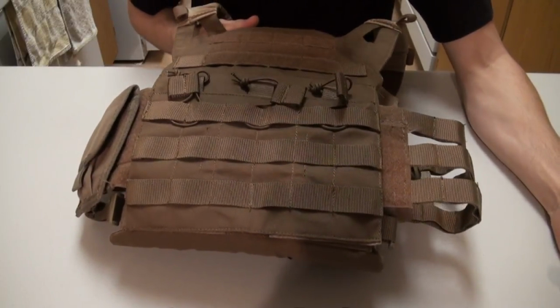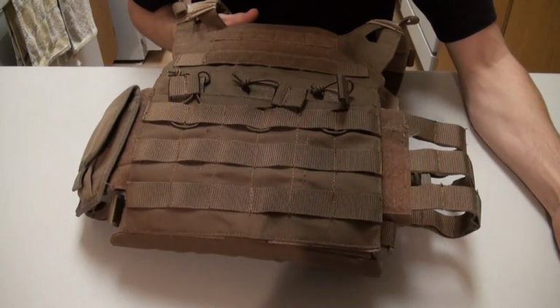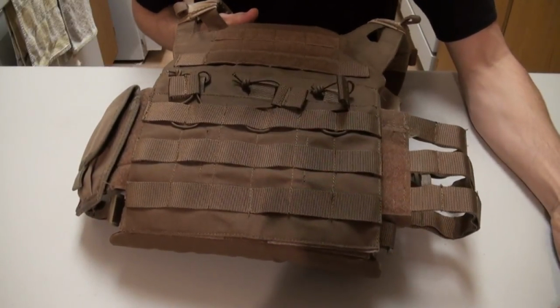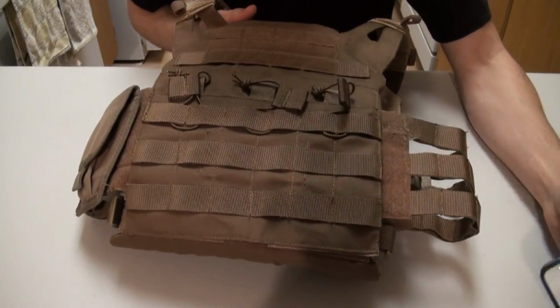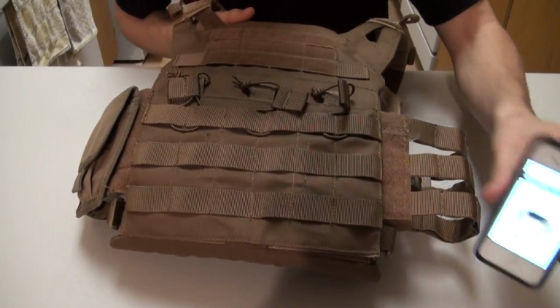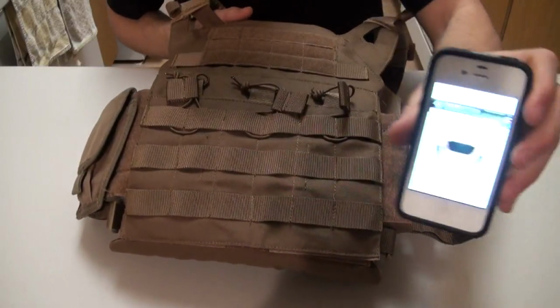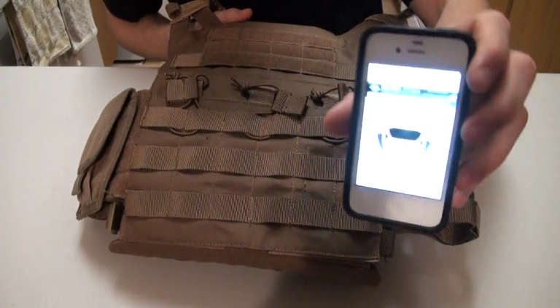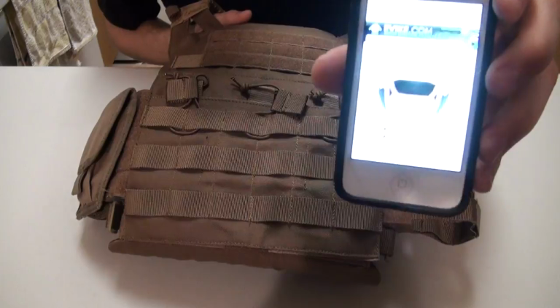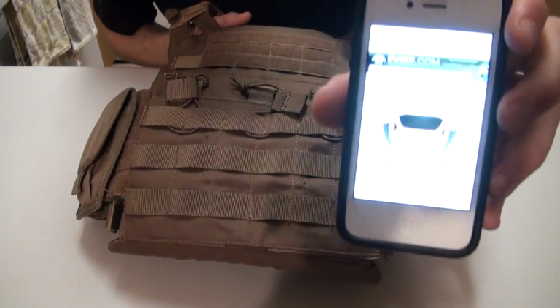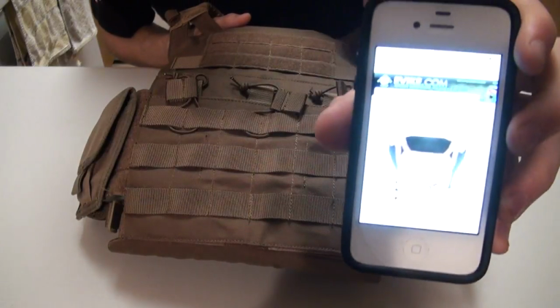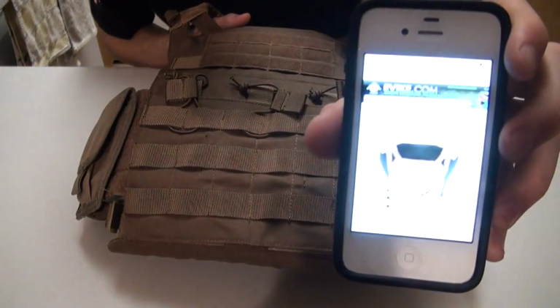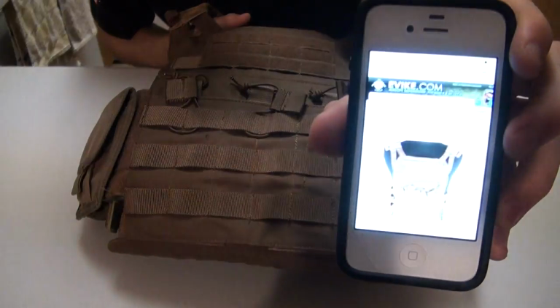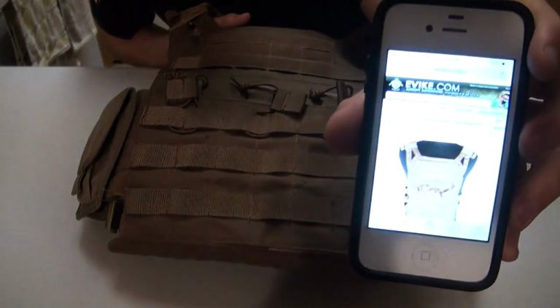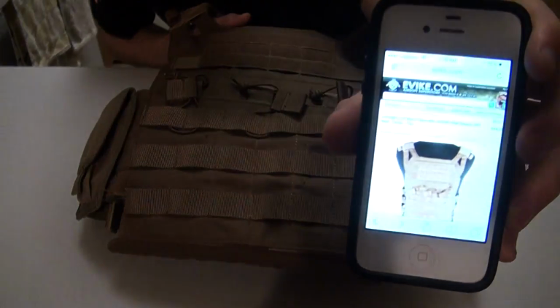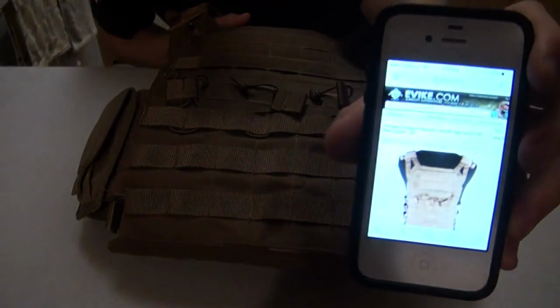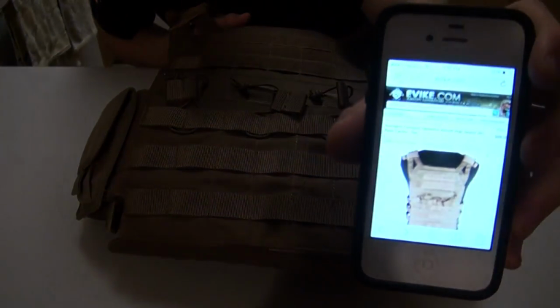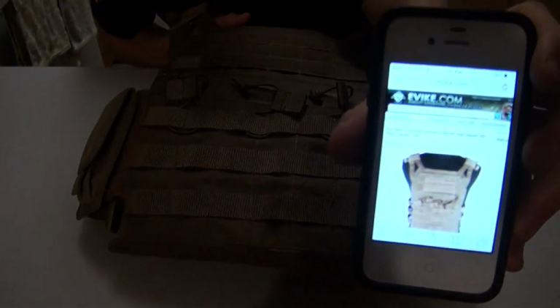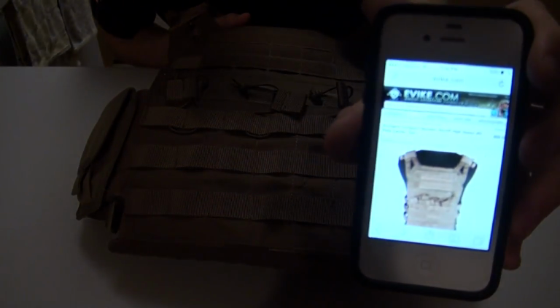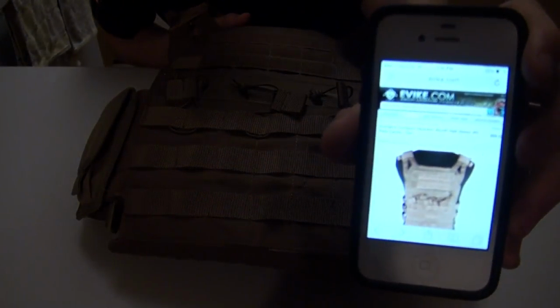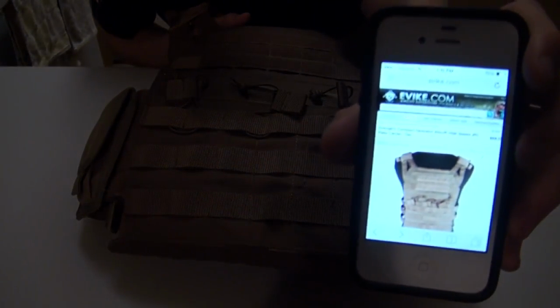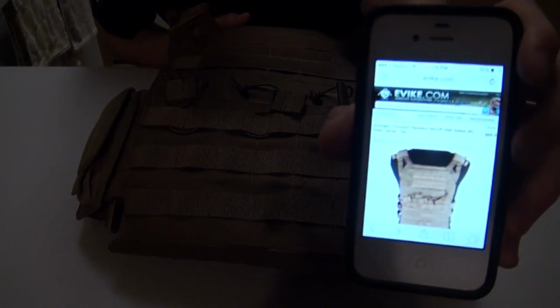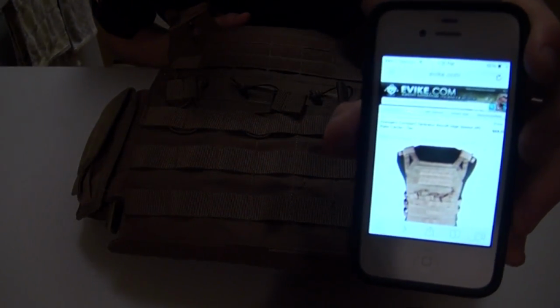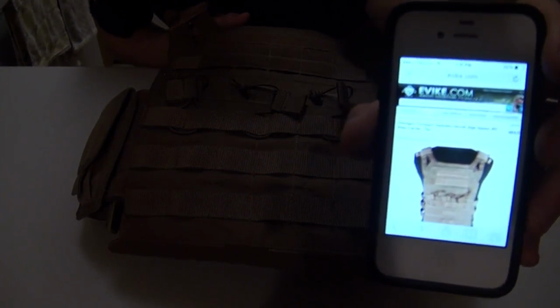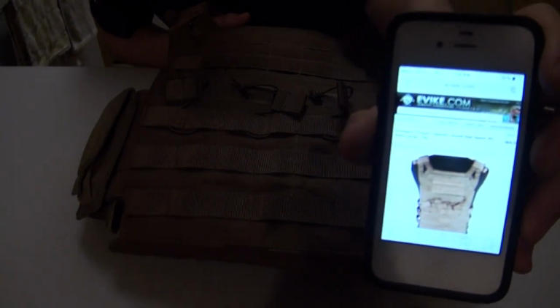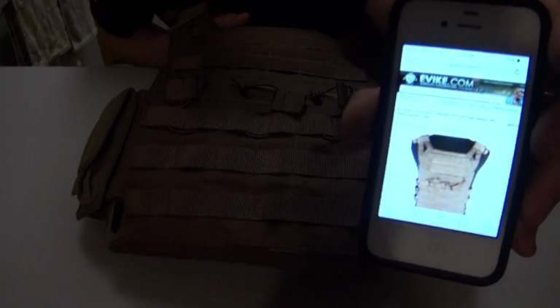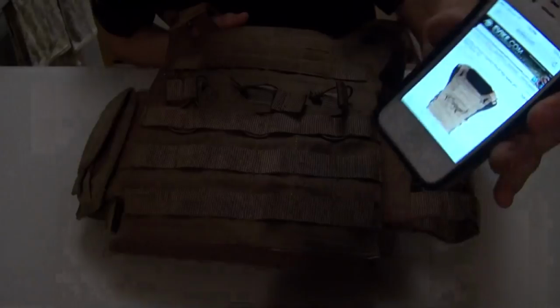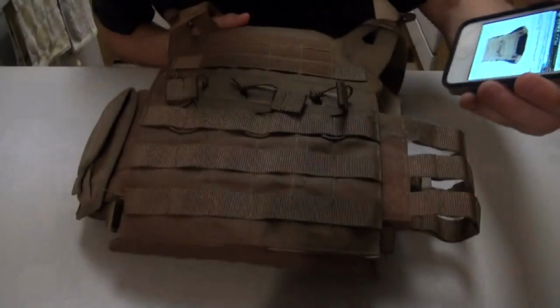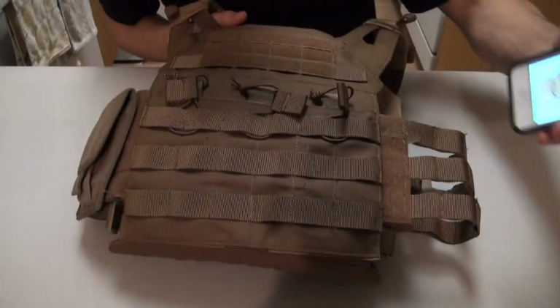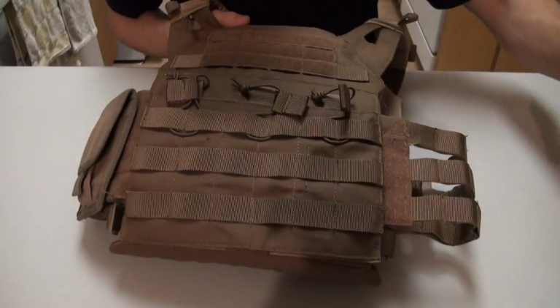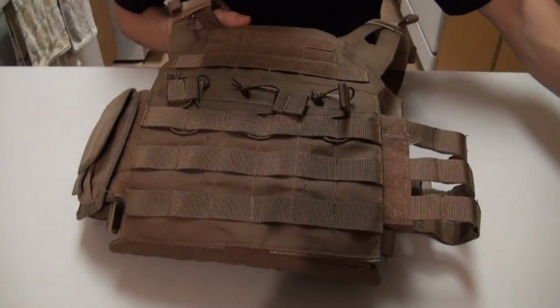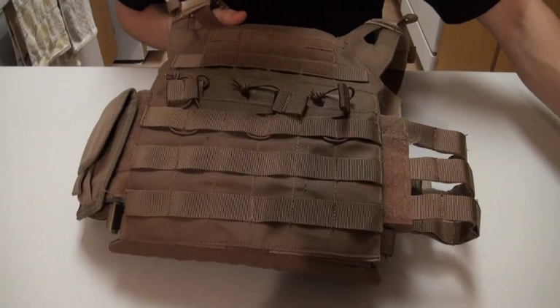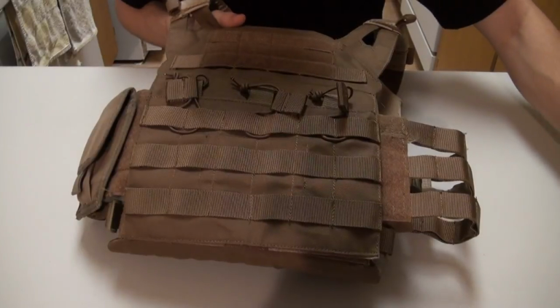Just so you guys can have a better idea, it is on Evike's site. I'll leave a link below as well.